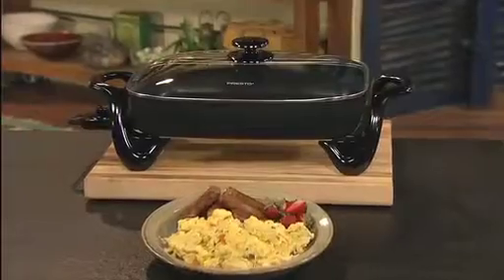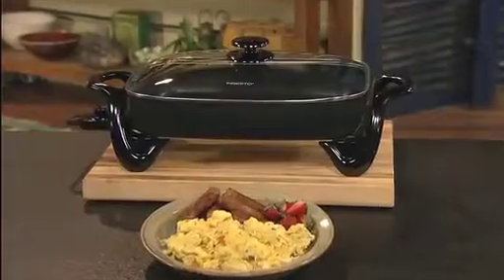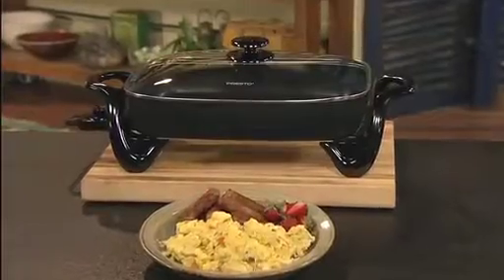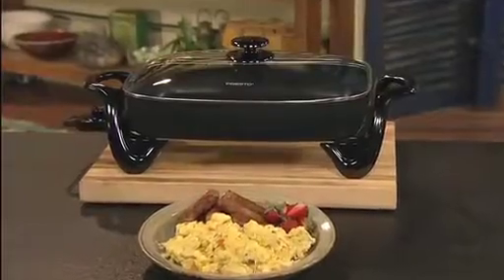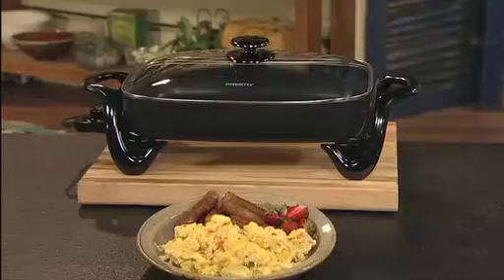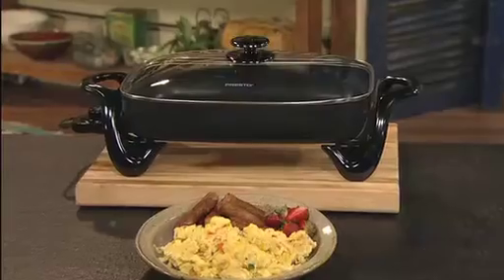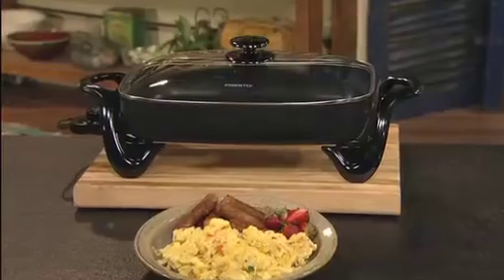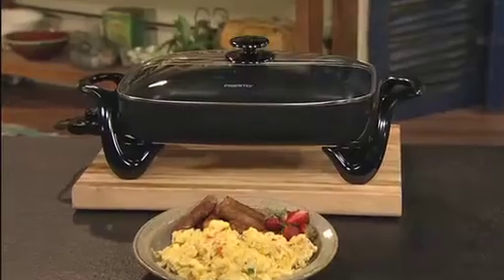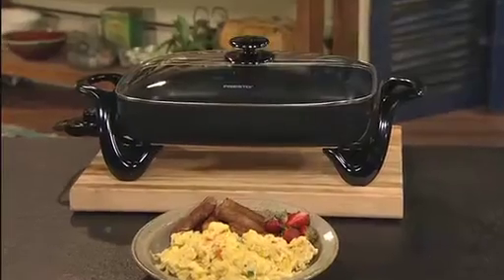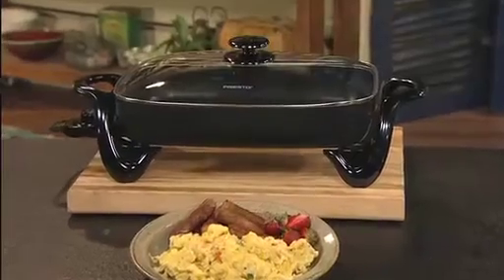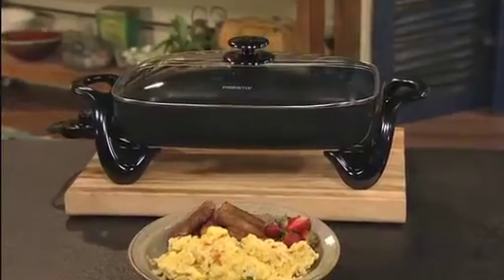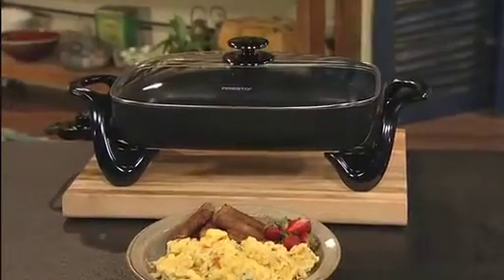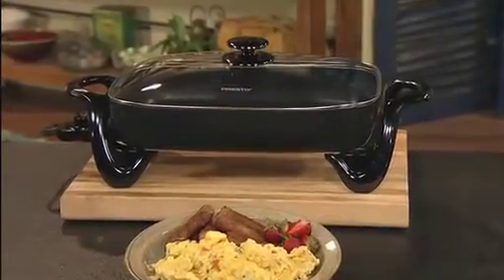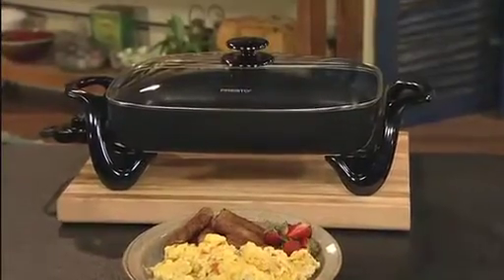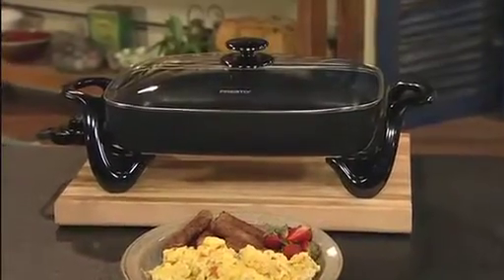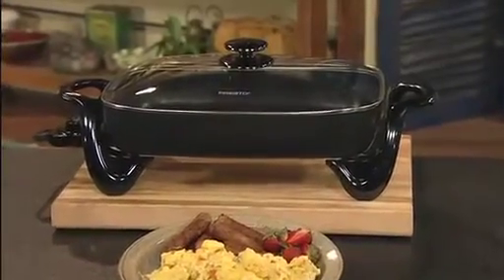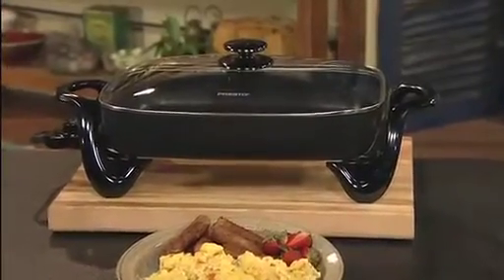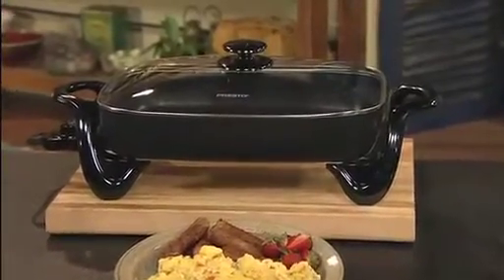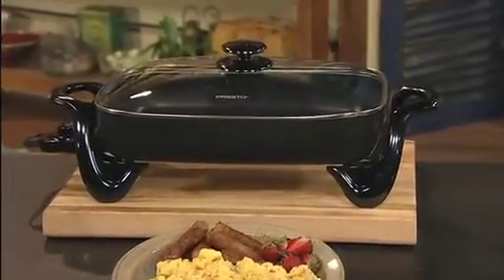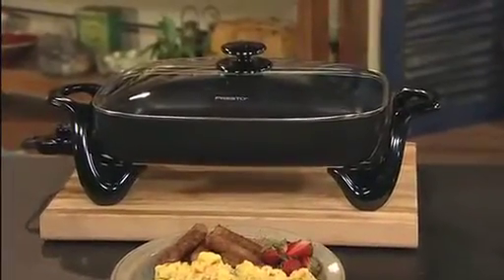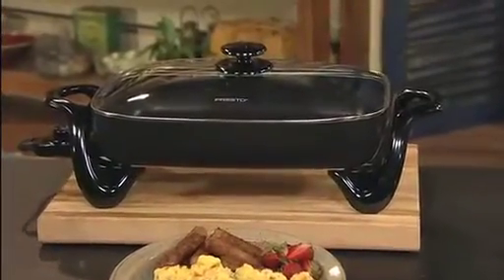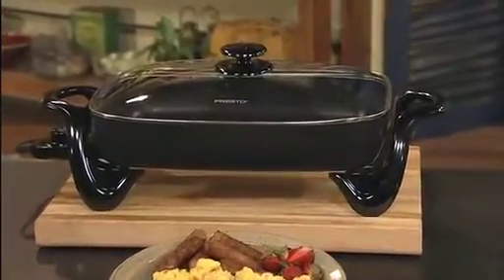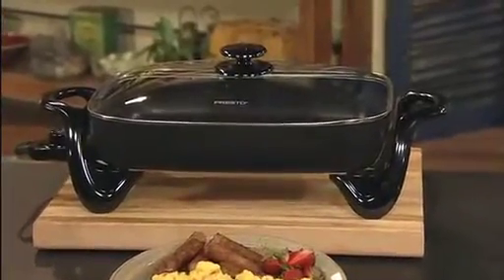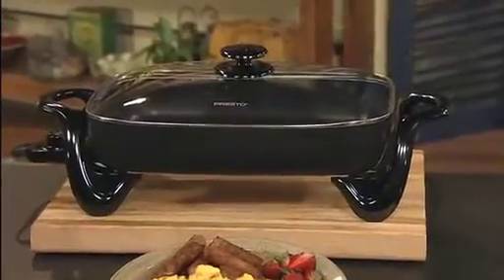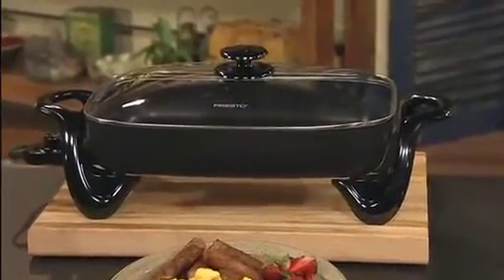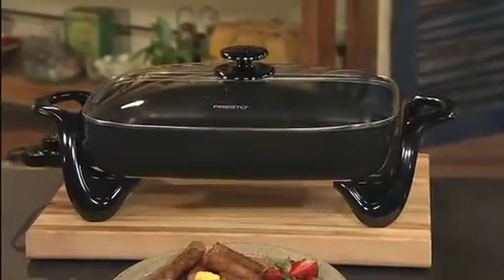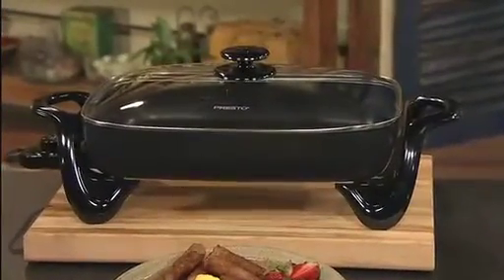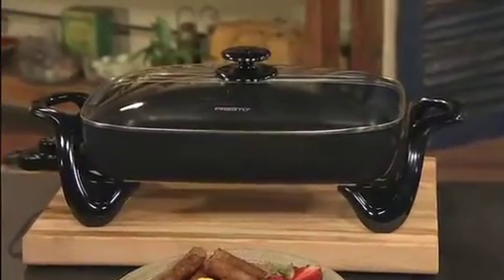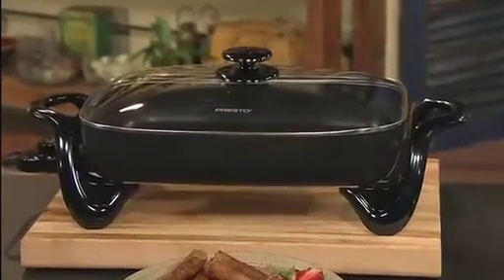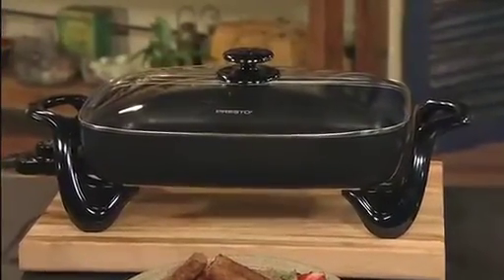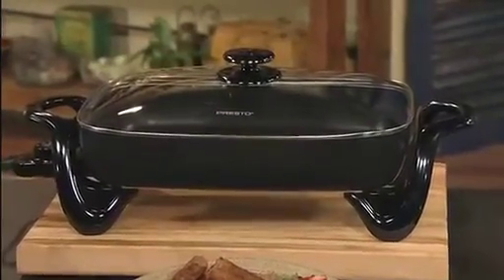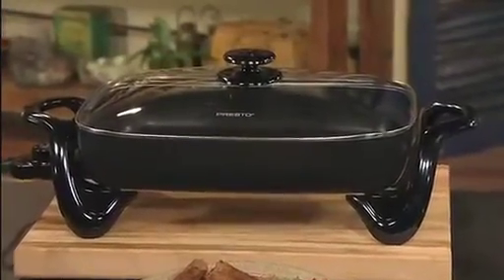The Presto 16-inch electric skillet with tempered glass cover — a great kitchen tool. Get one today.